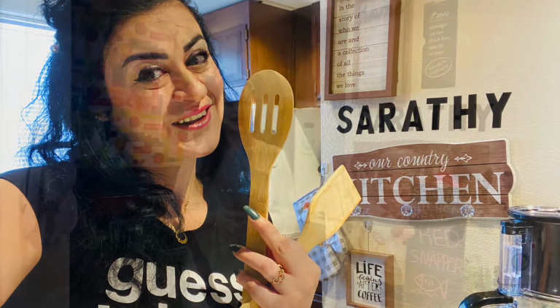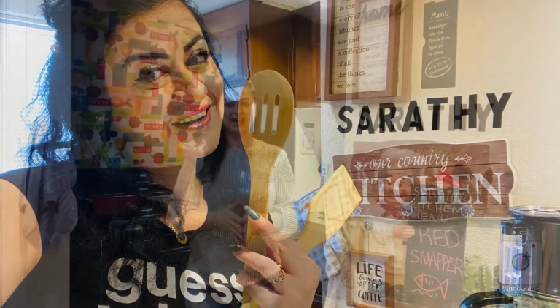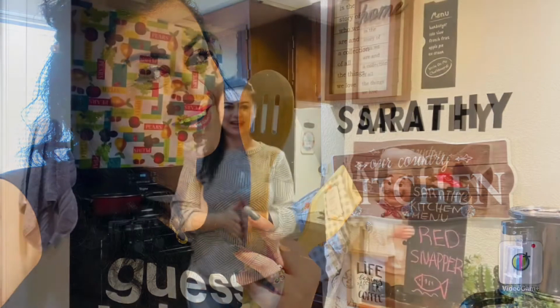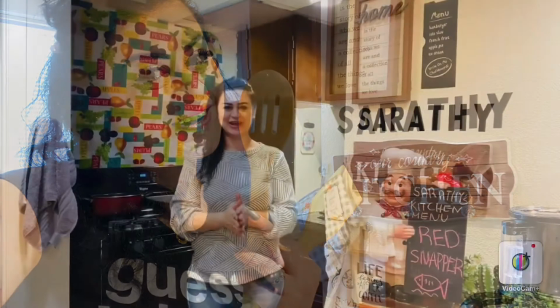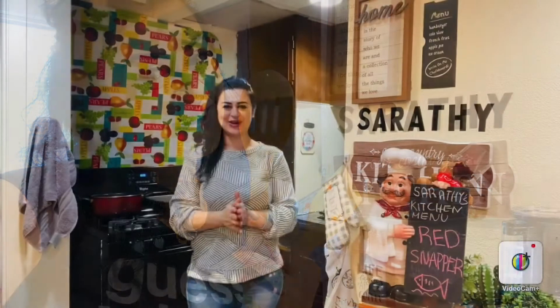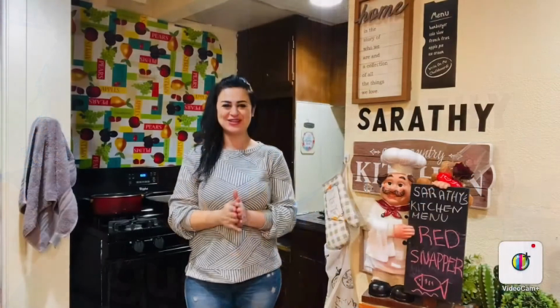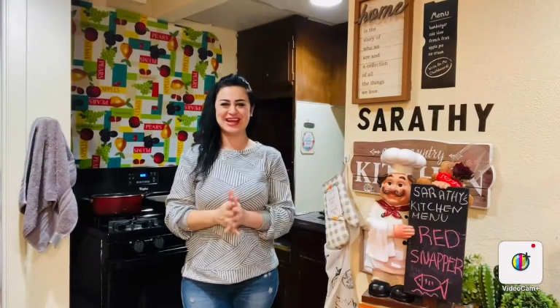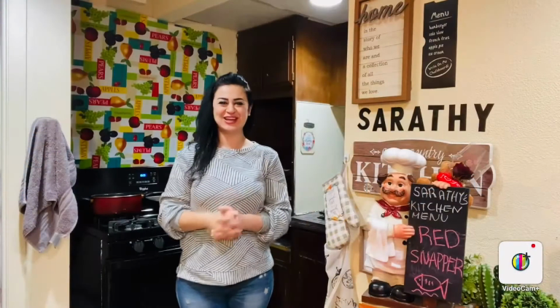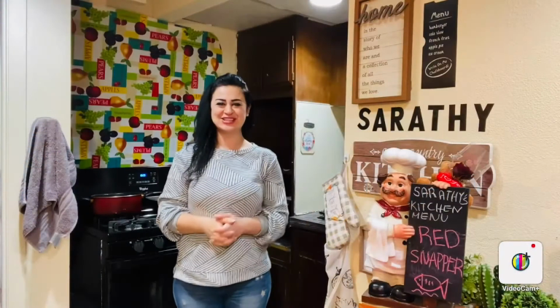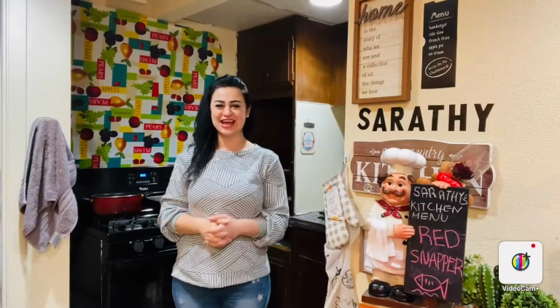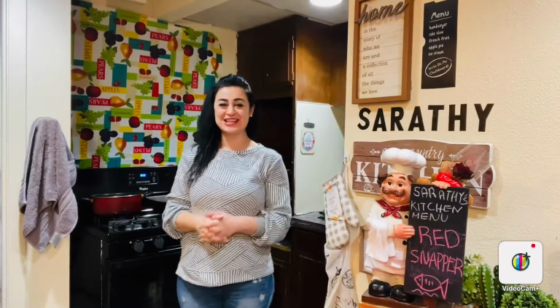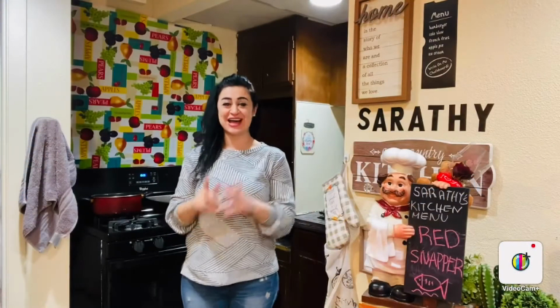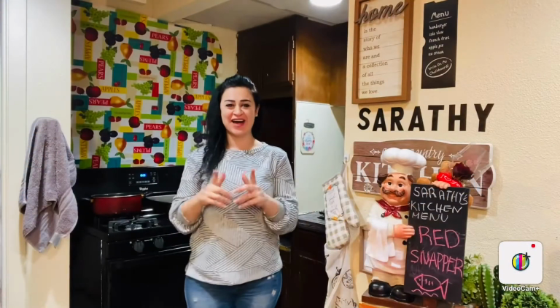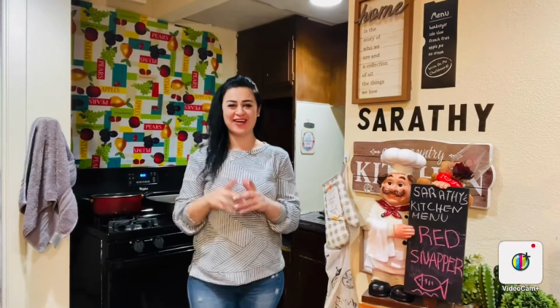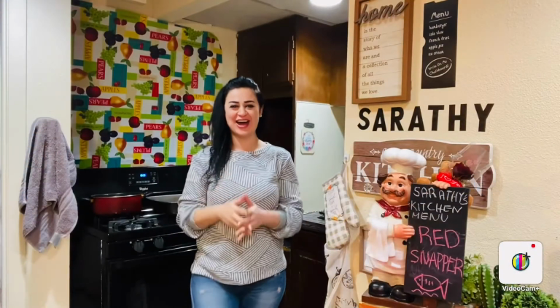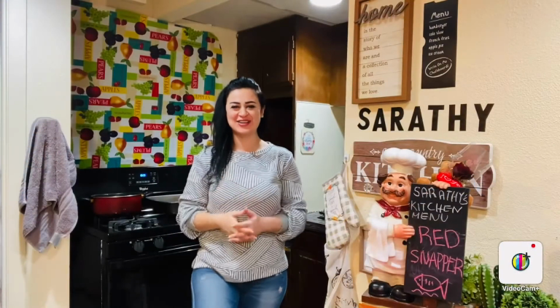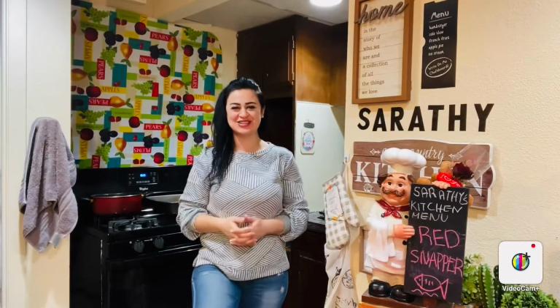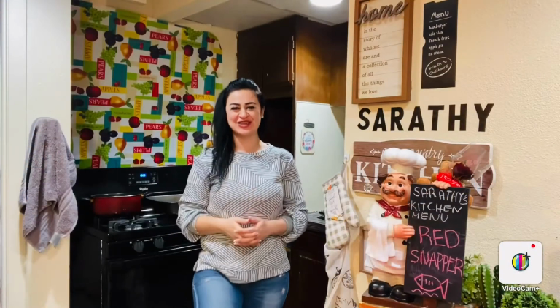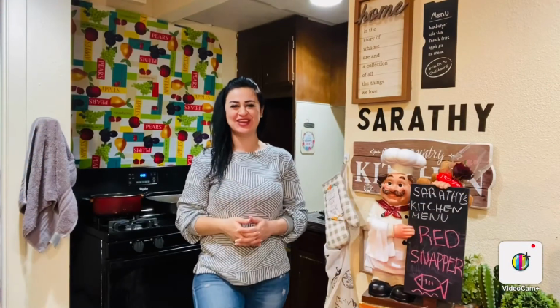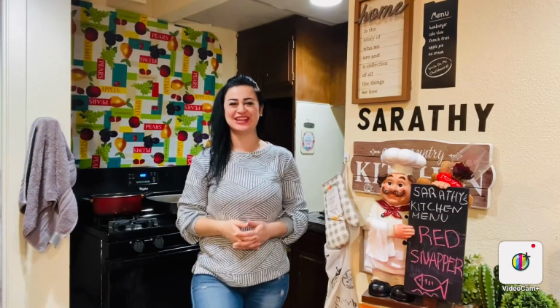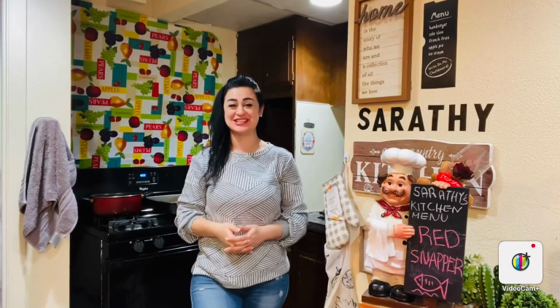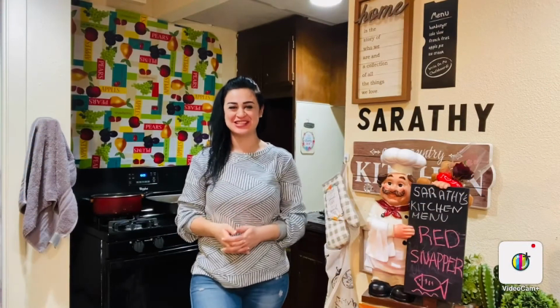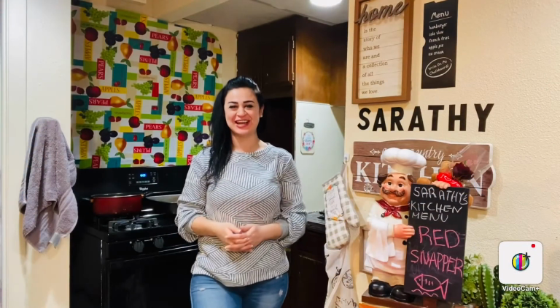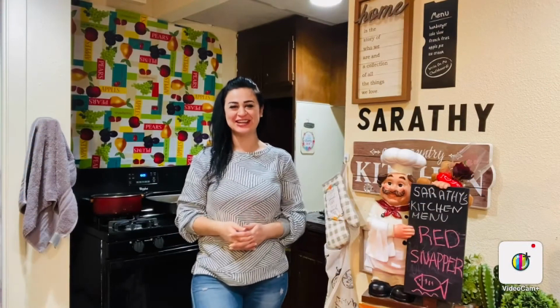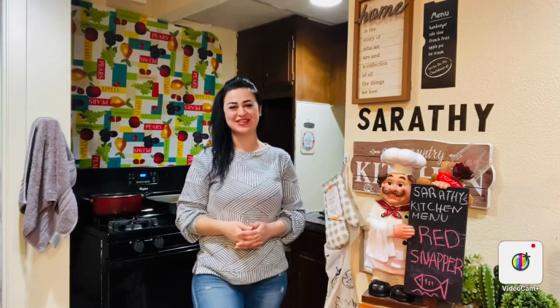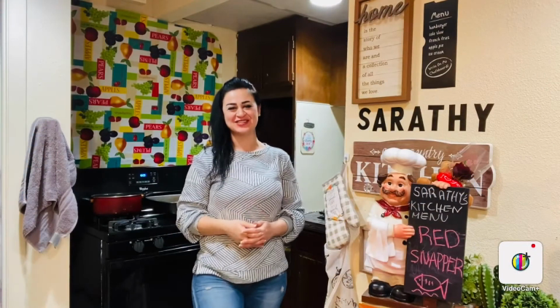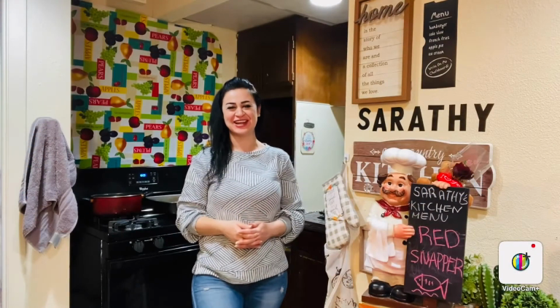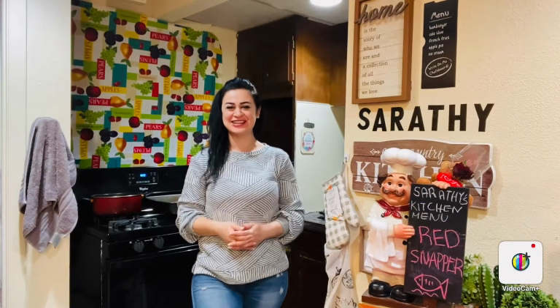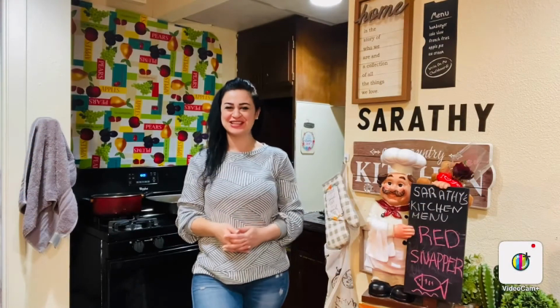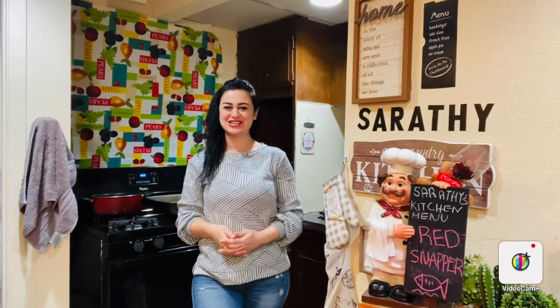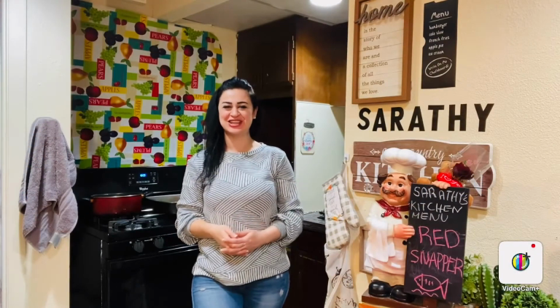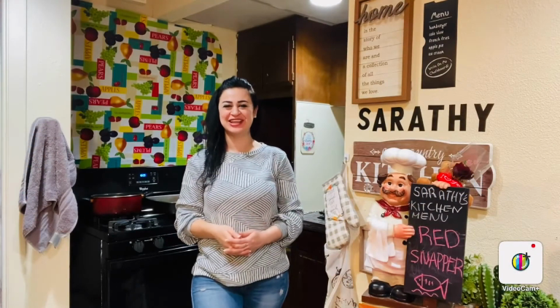Hello guys! How are you doing? This is Sarati from Sarati's Kitchen here.